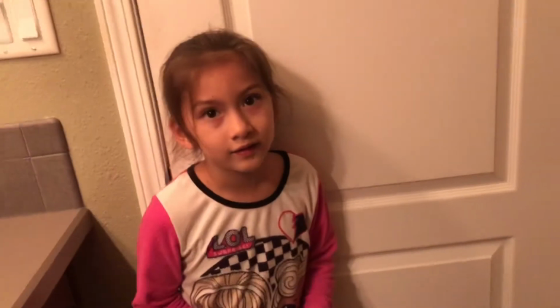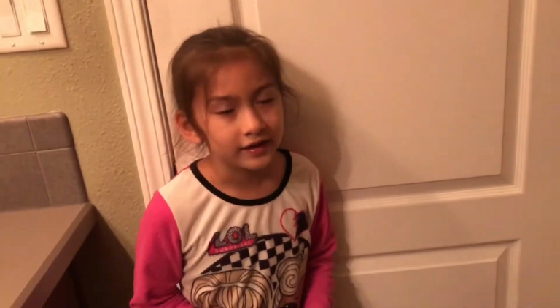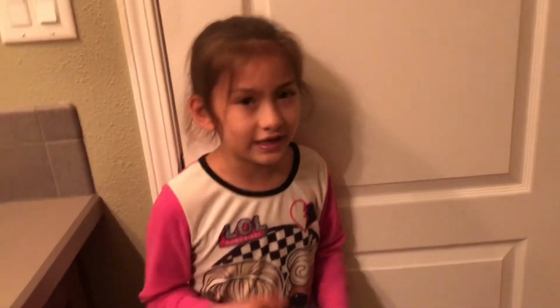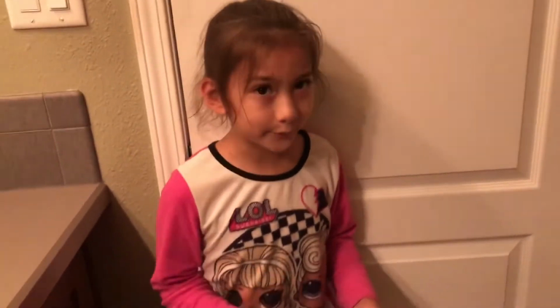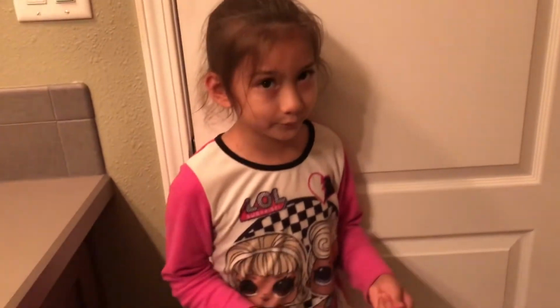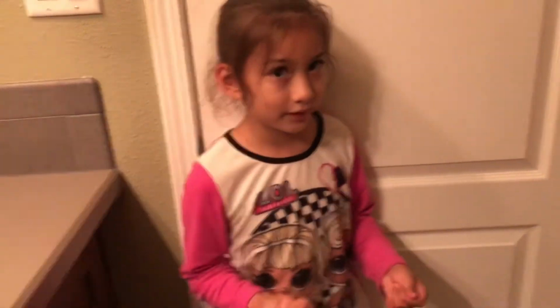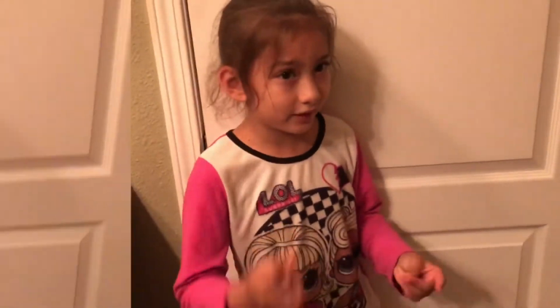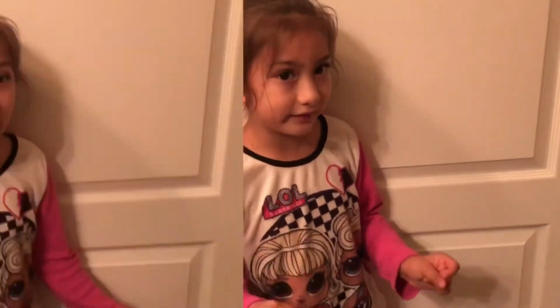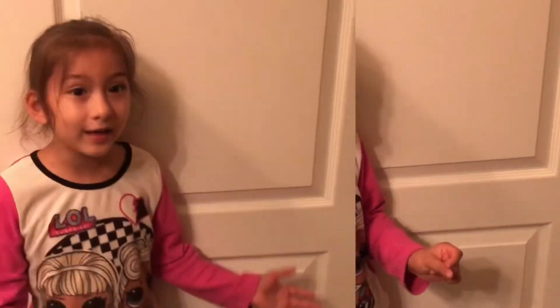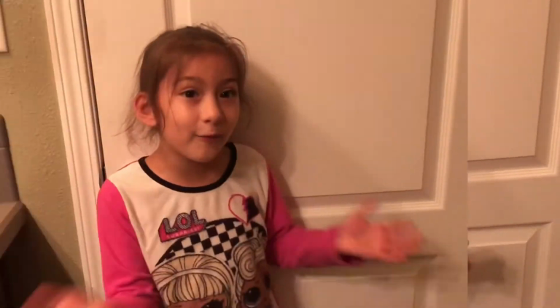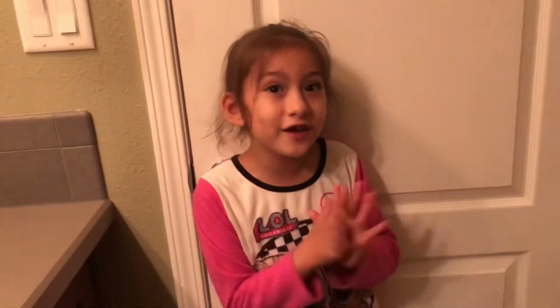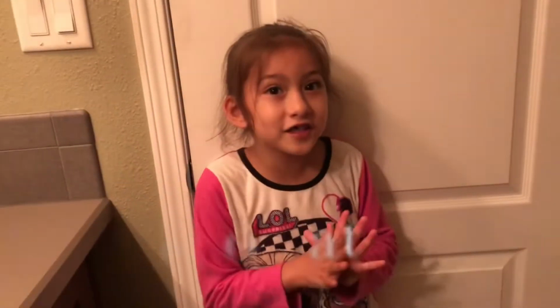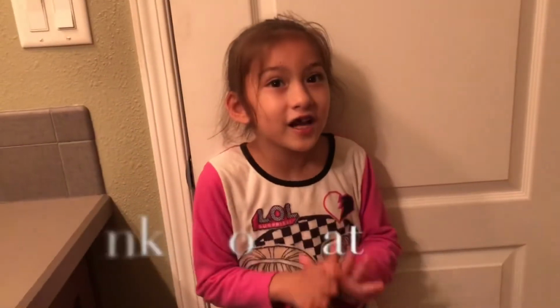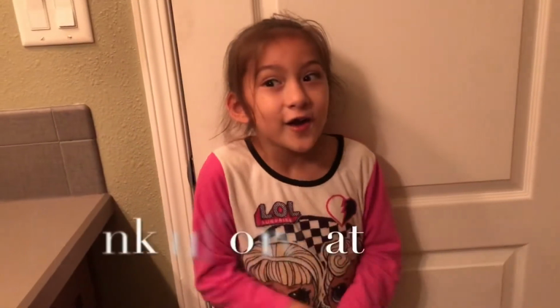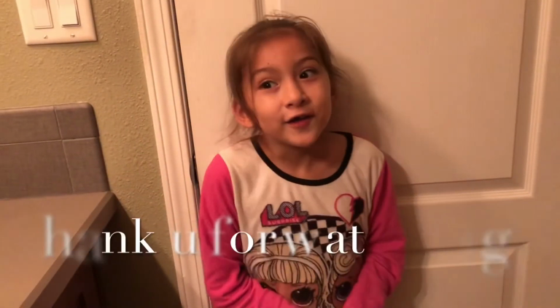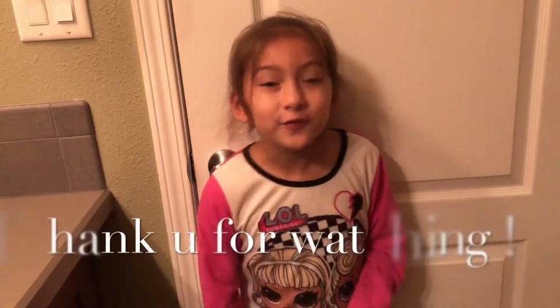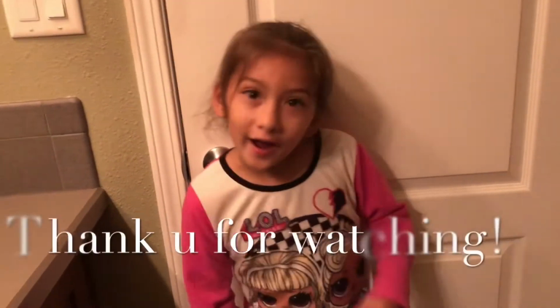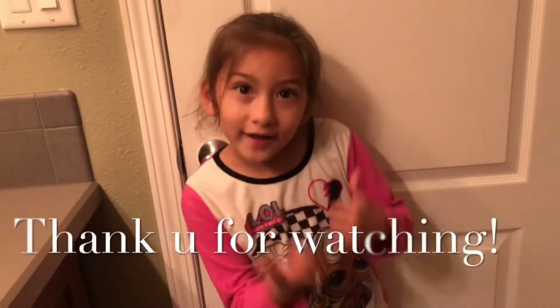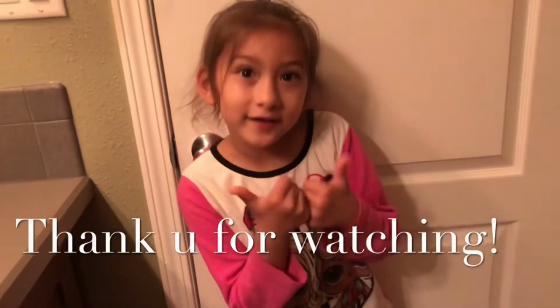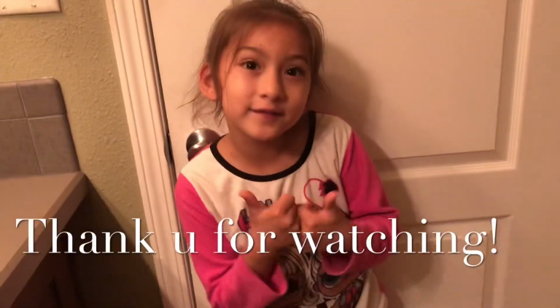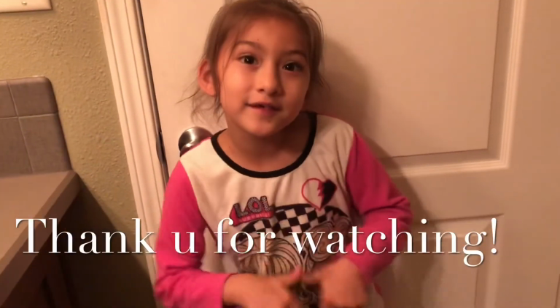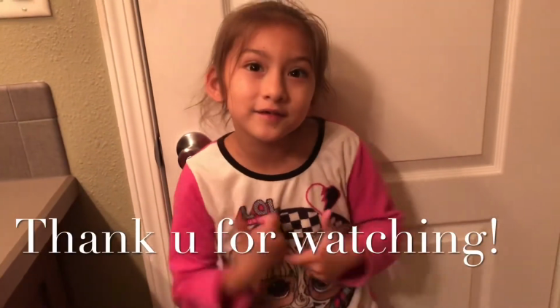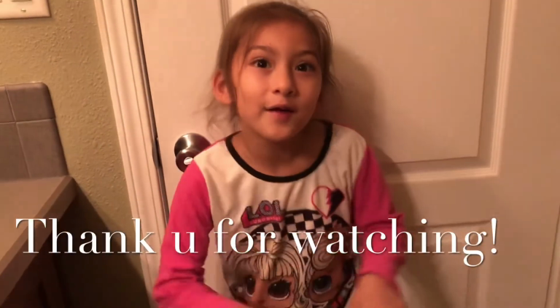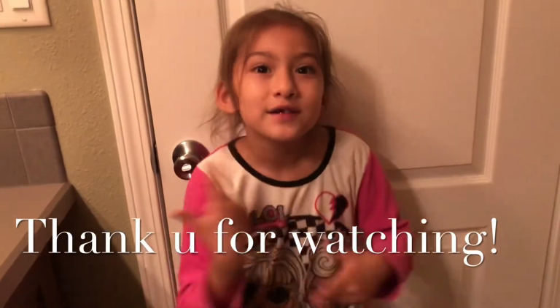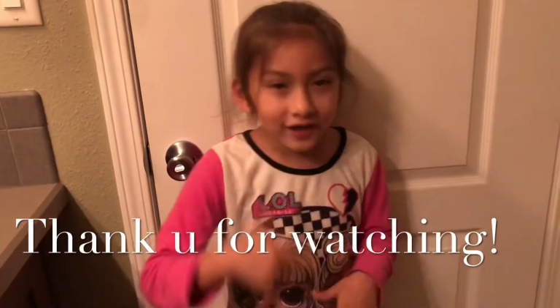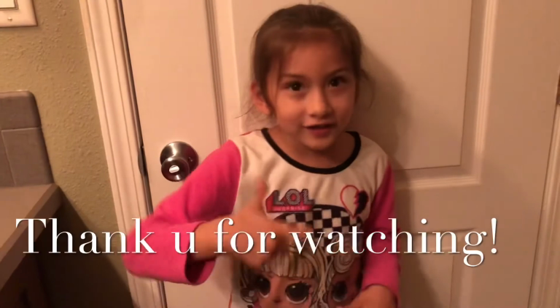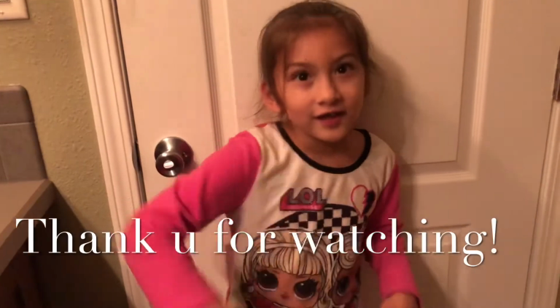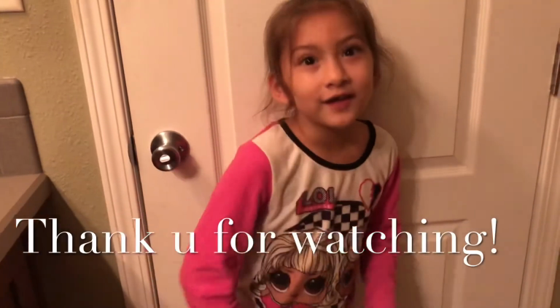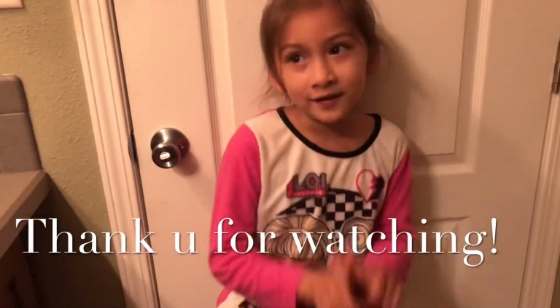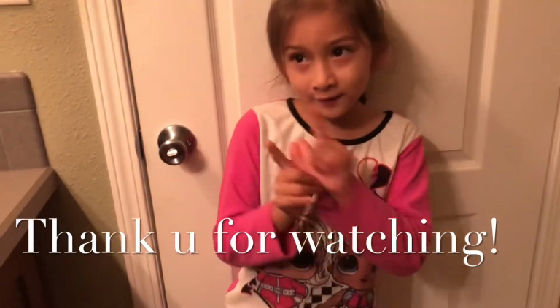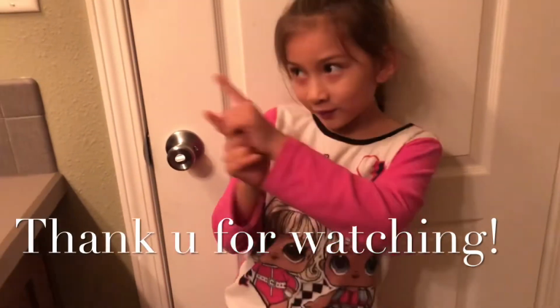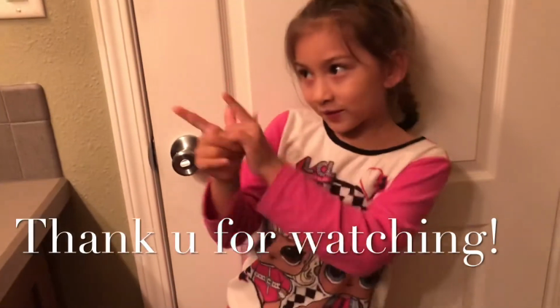Thank you for watching — make sure you subscribe, comment, and share. Love you guys!